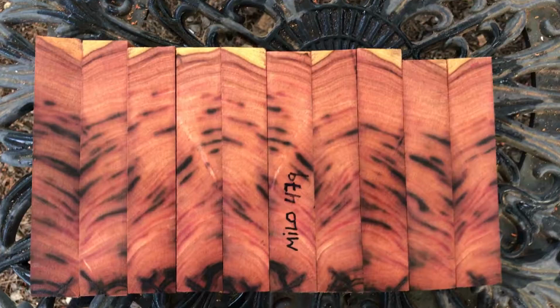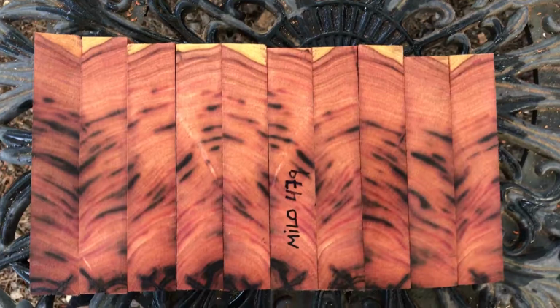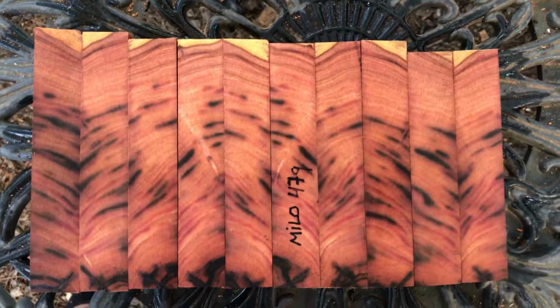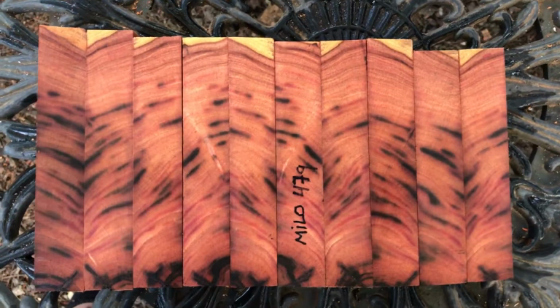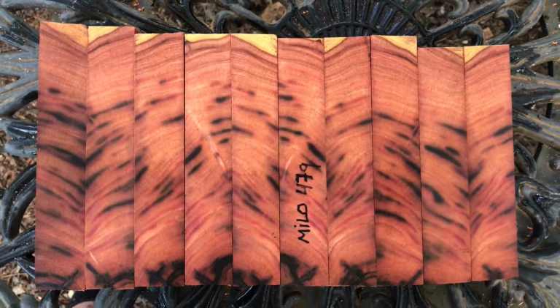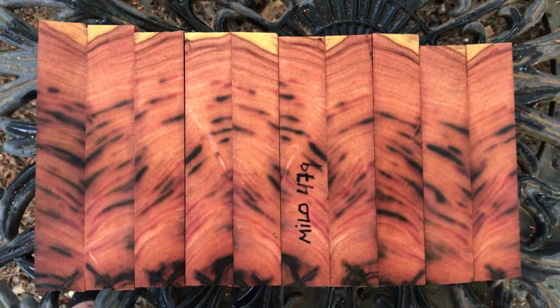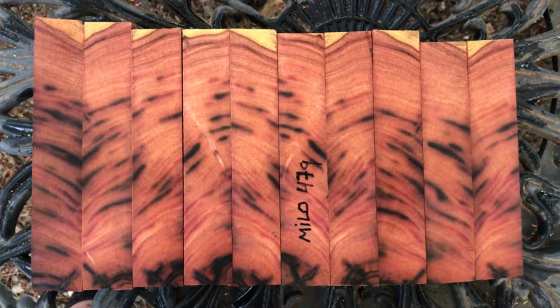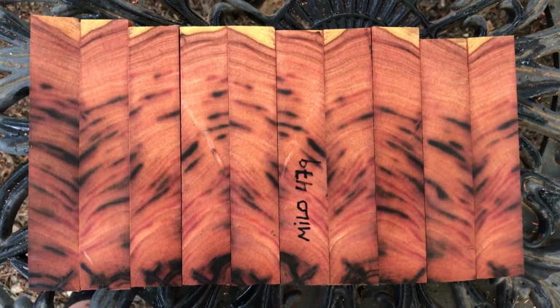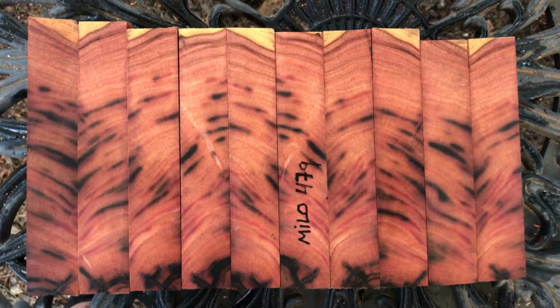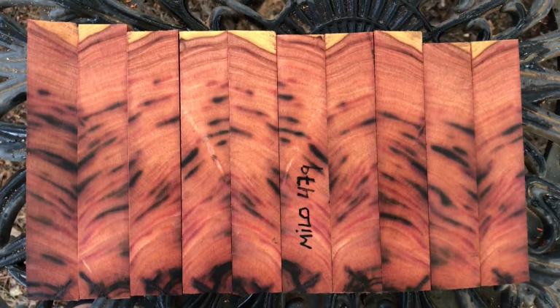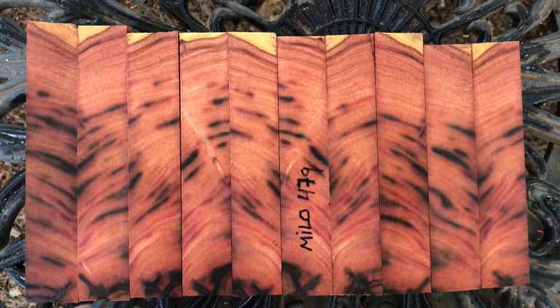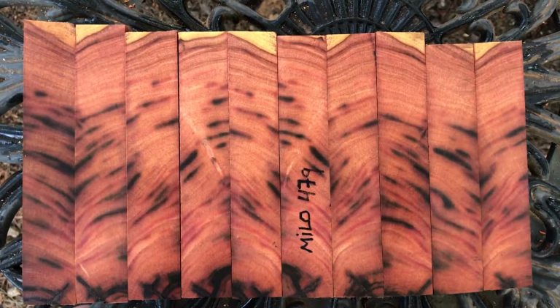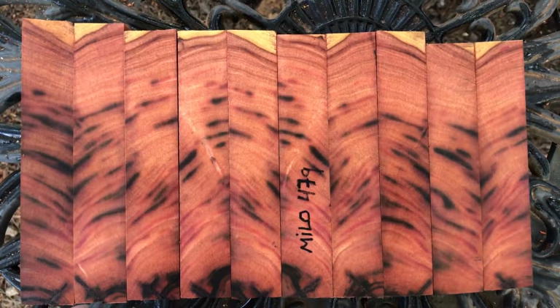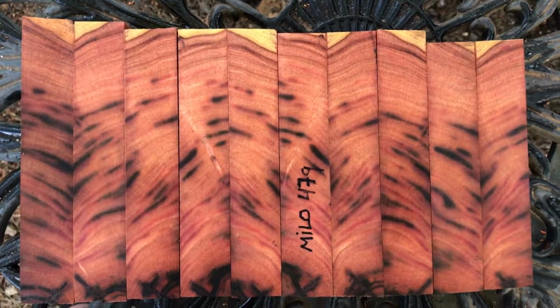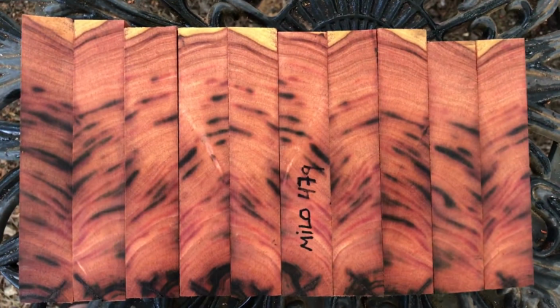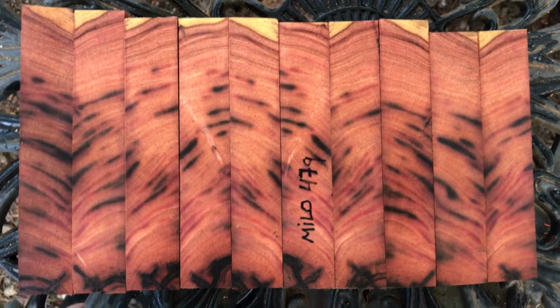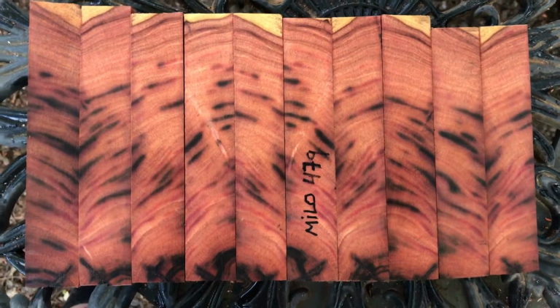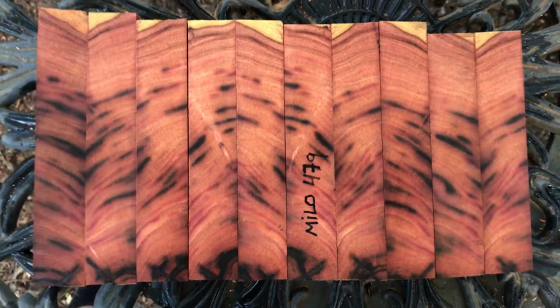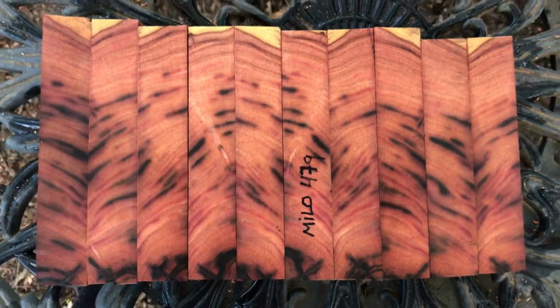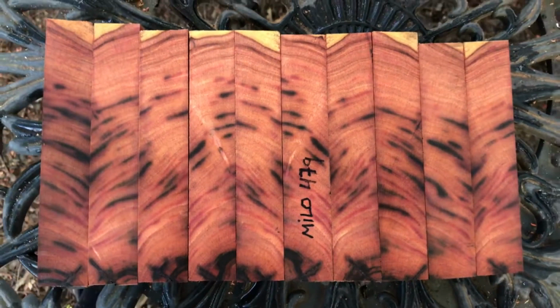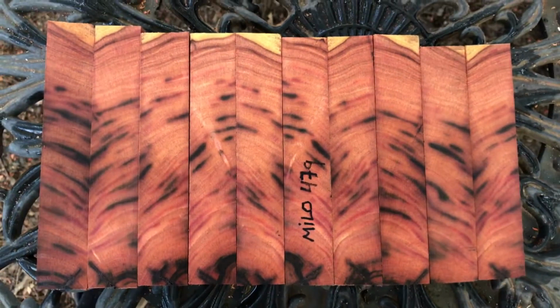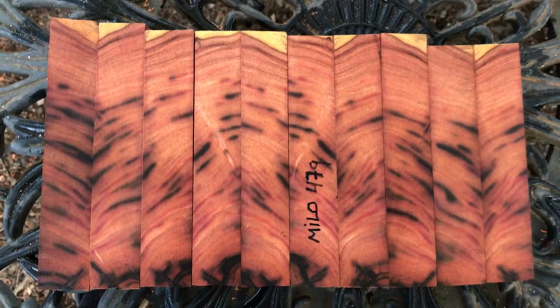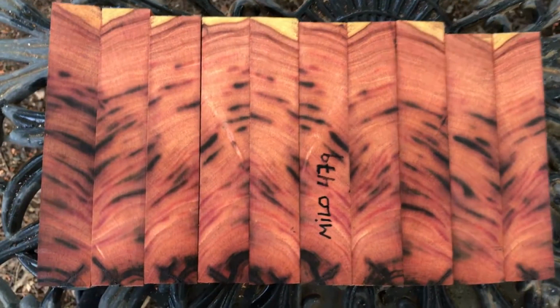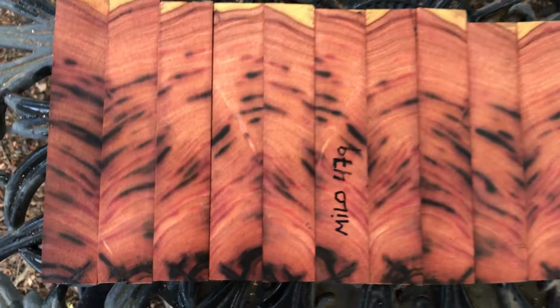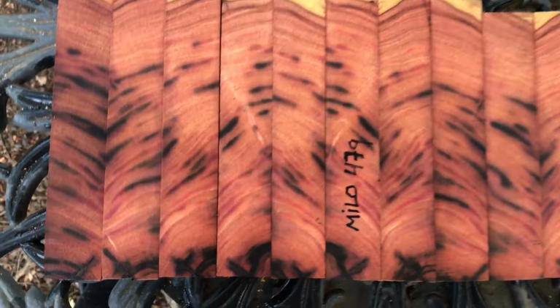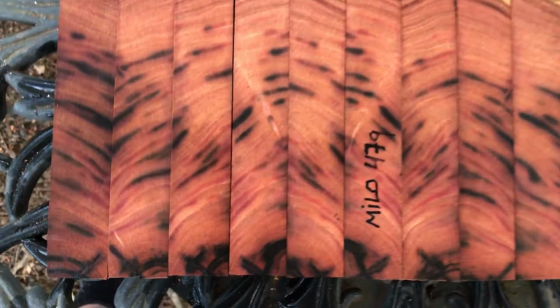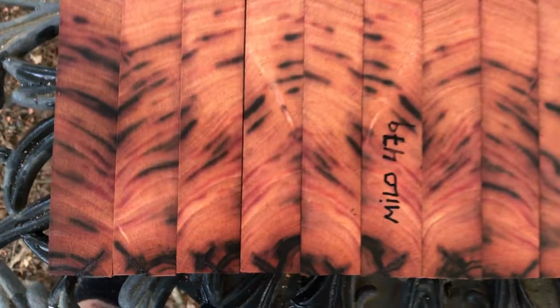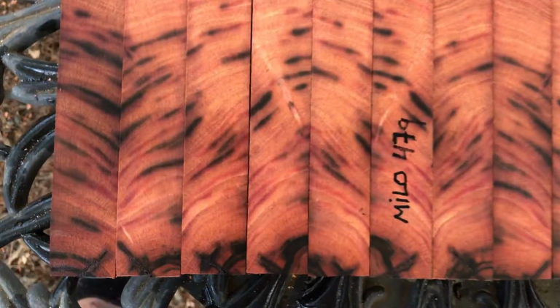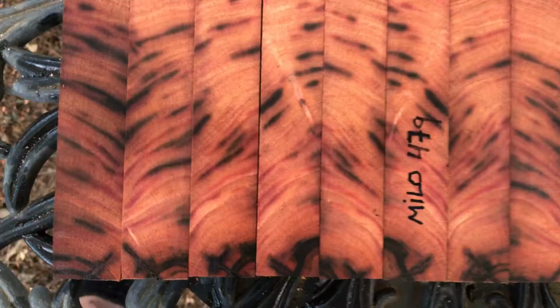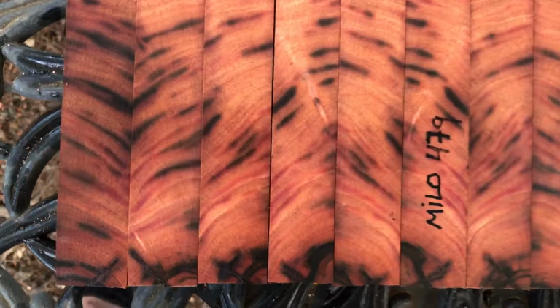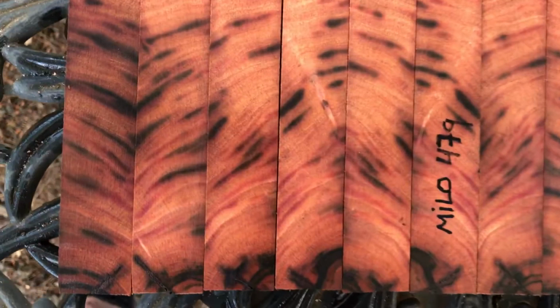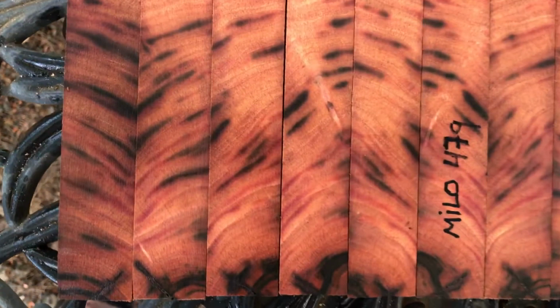Hey everybody, auction number 479, 10 Milo pen blanks — and this Milo has beautiful color in it.